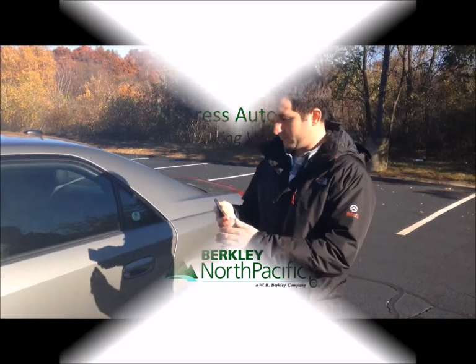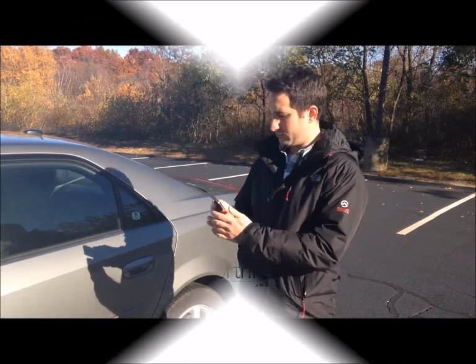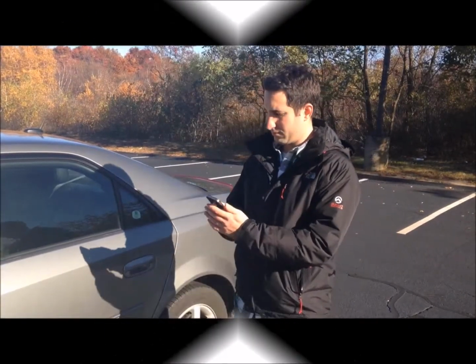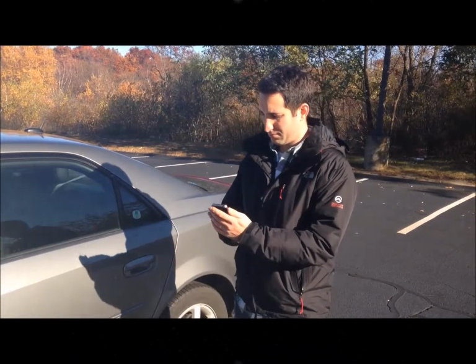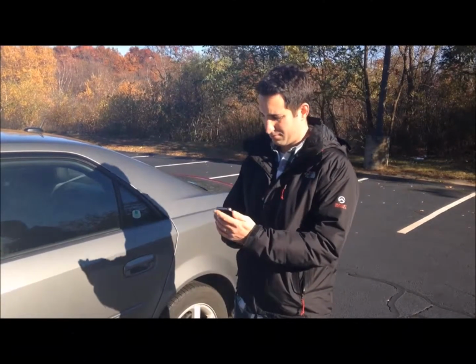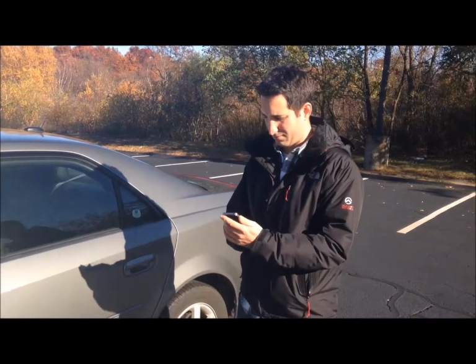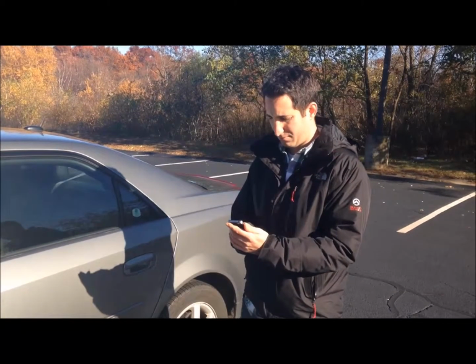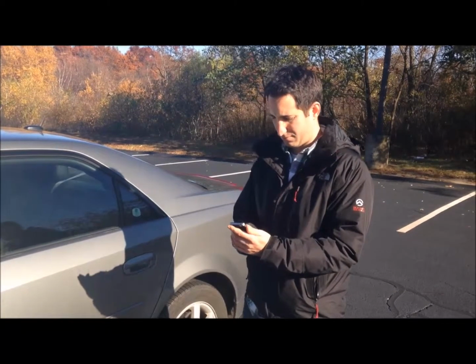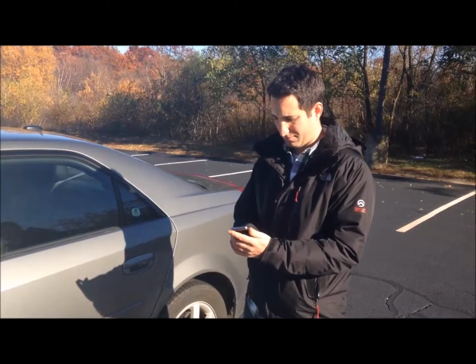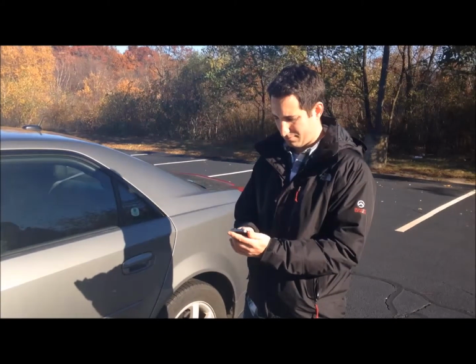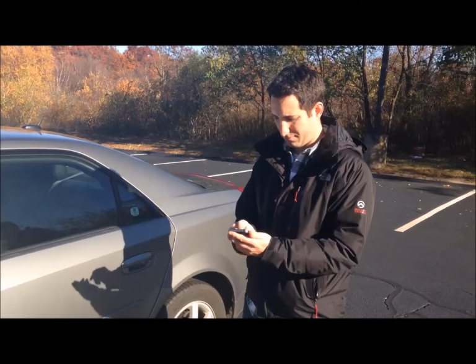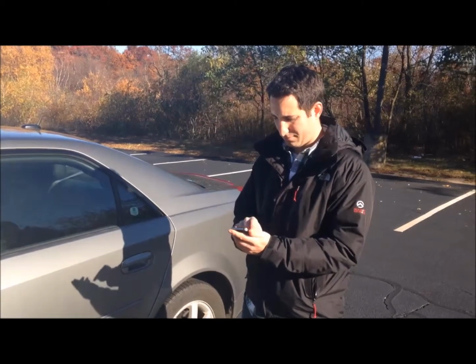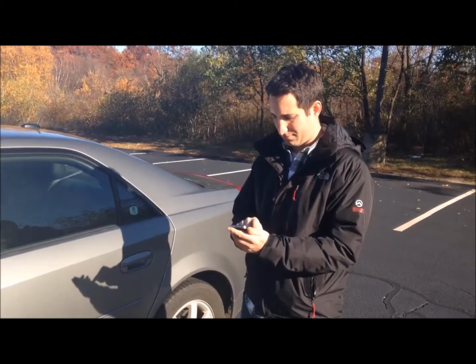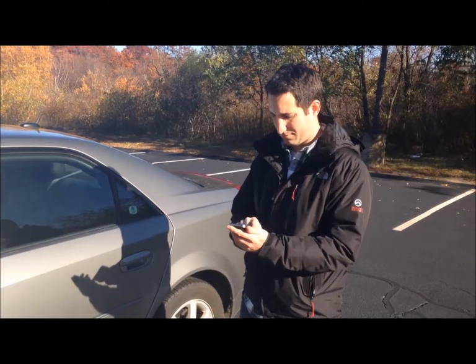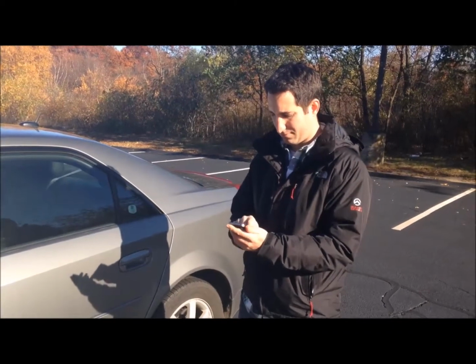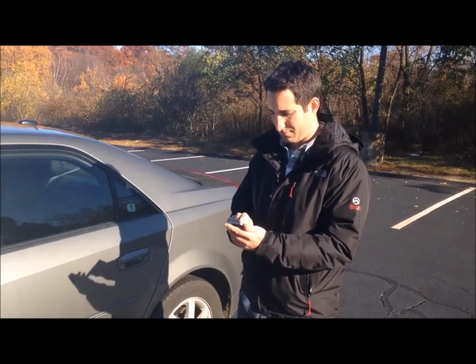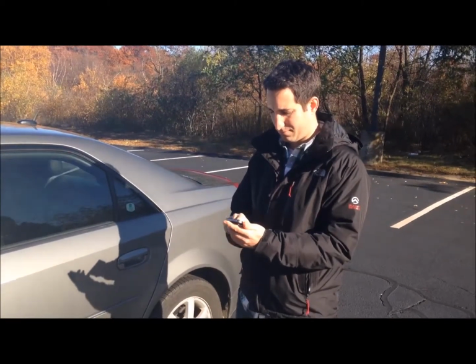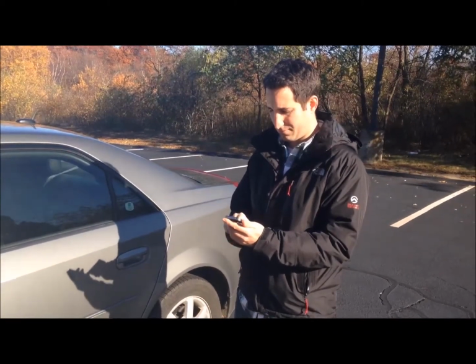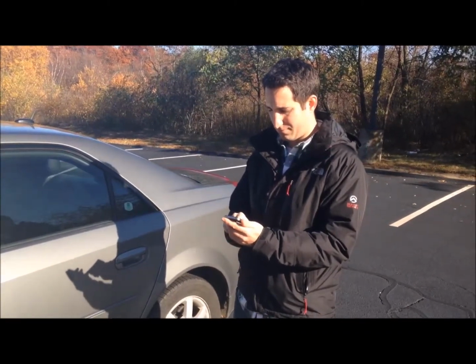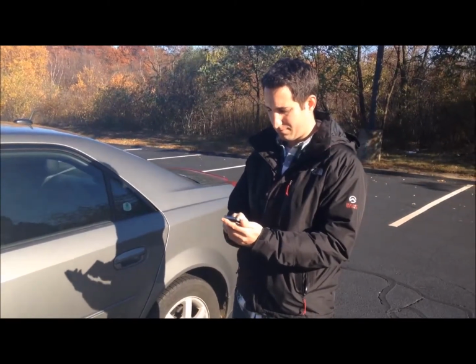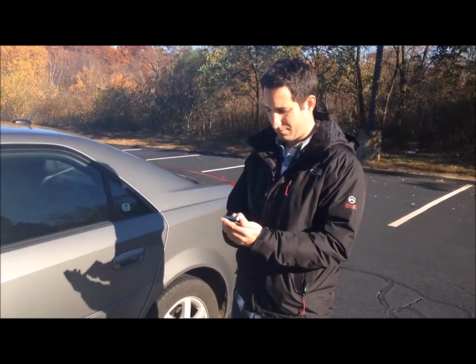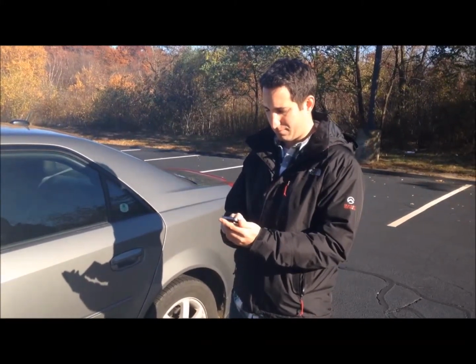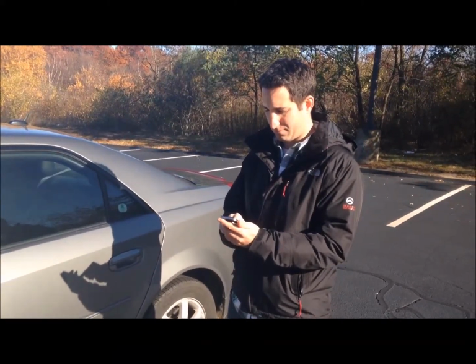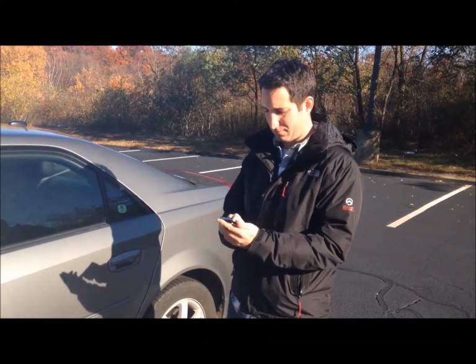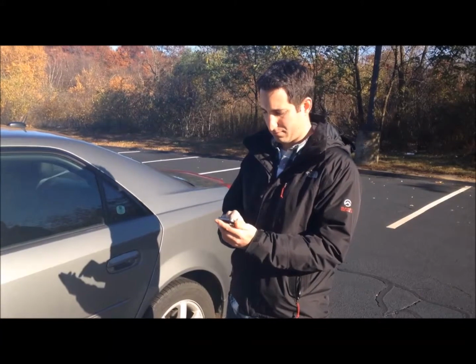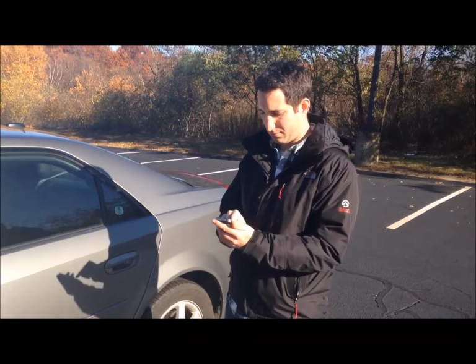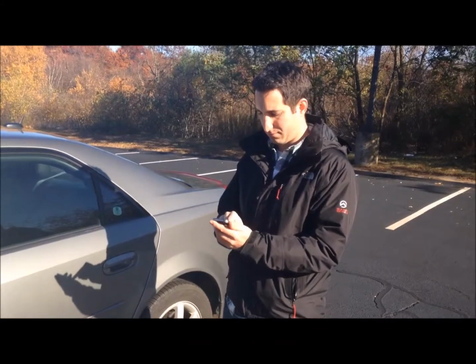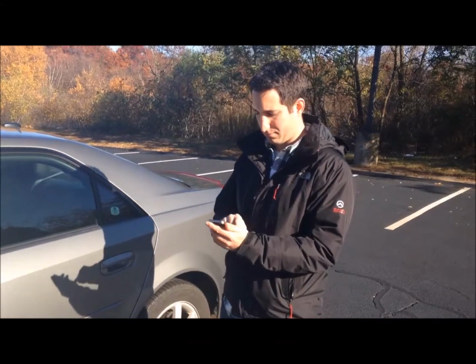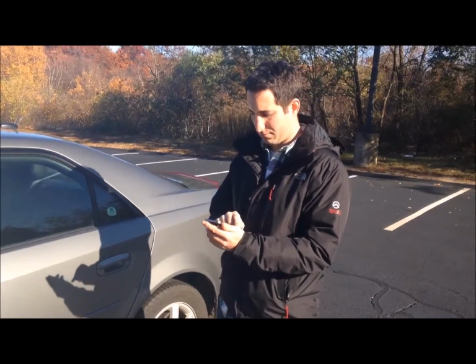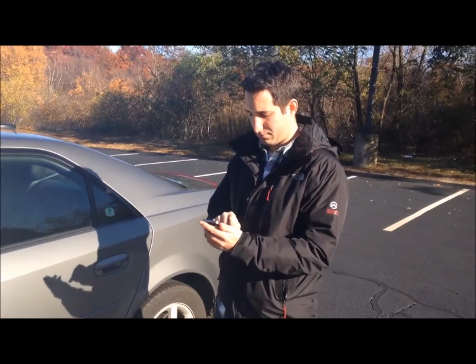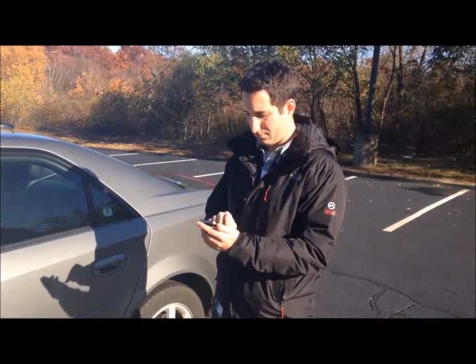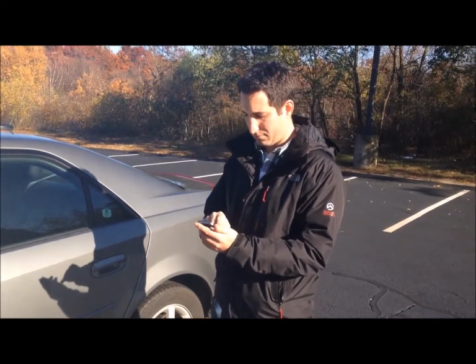To start your inspection, type in your claim number and your last name.